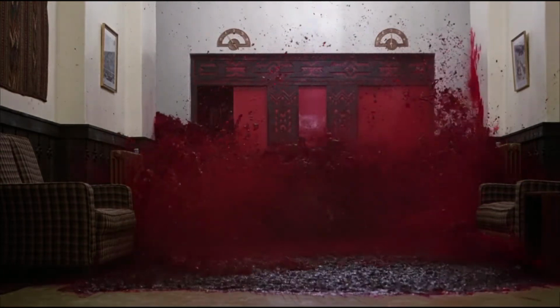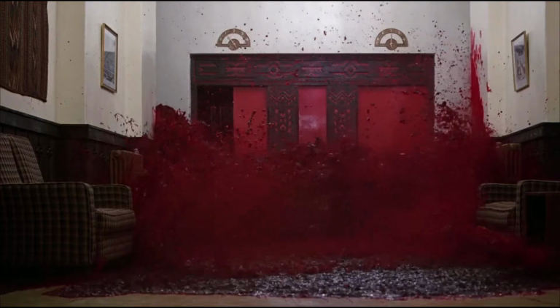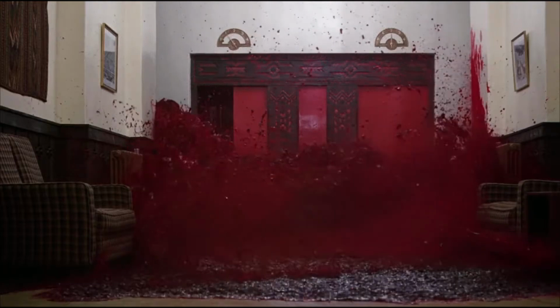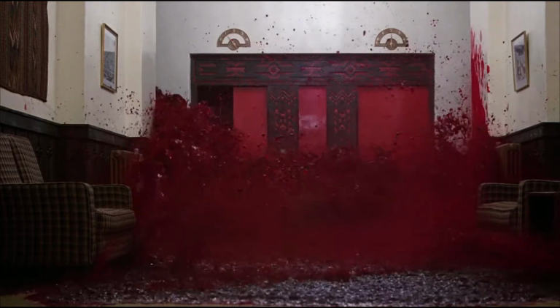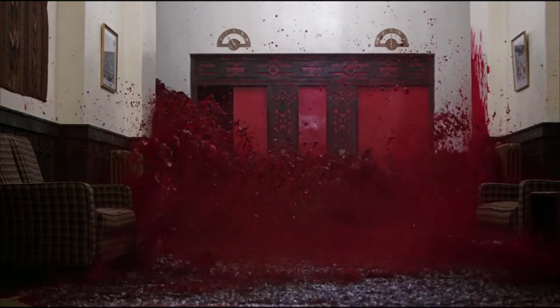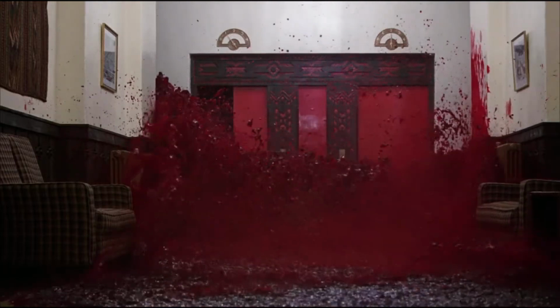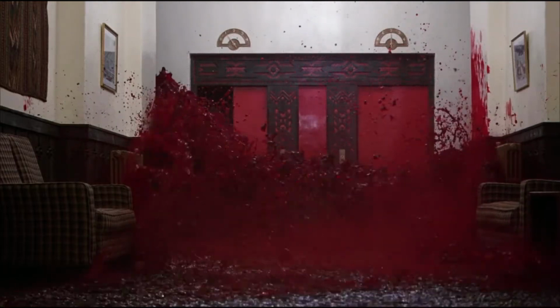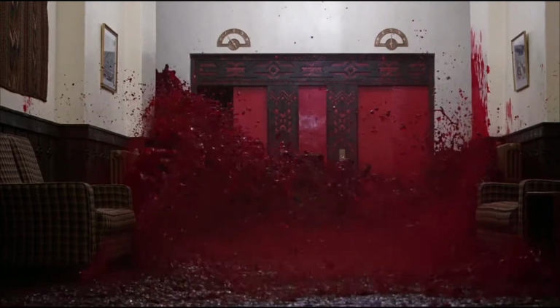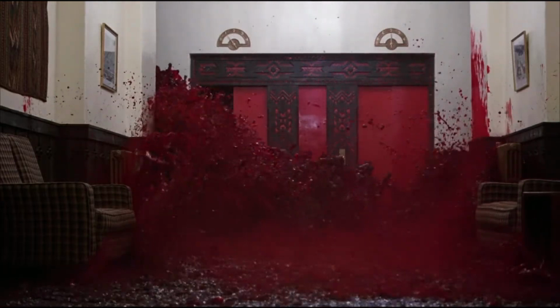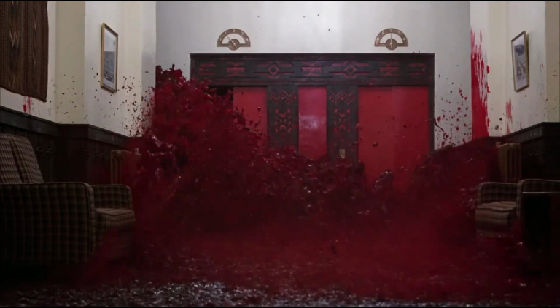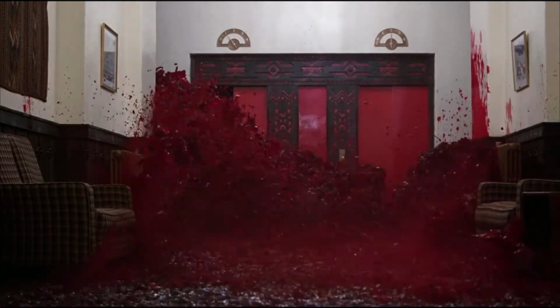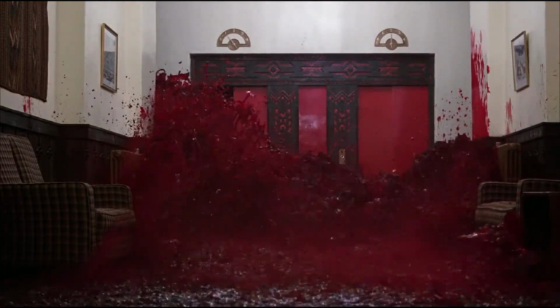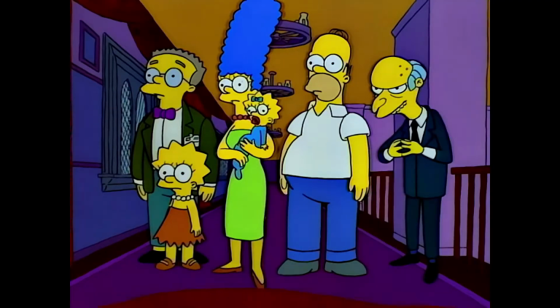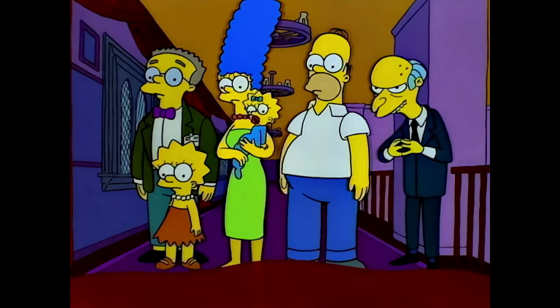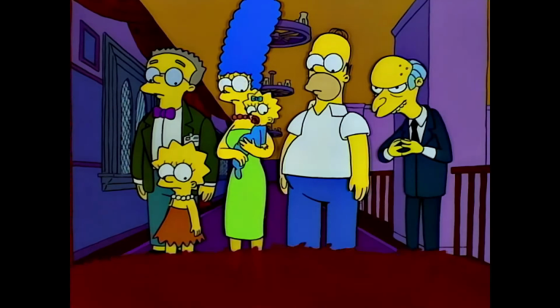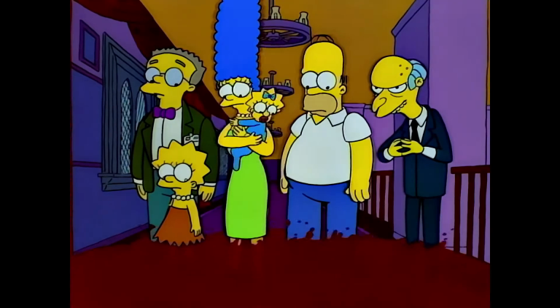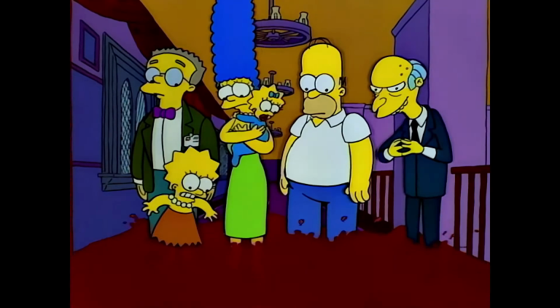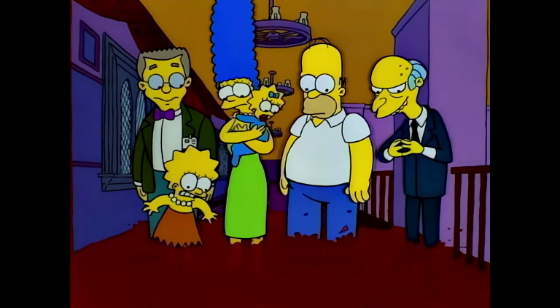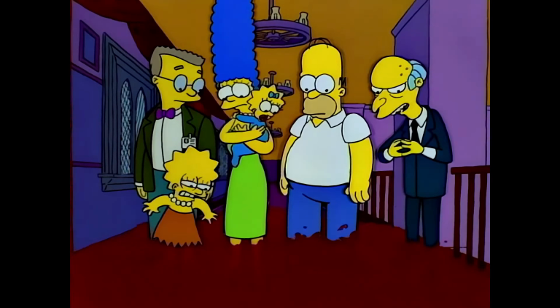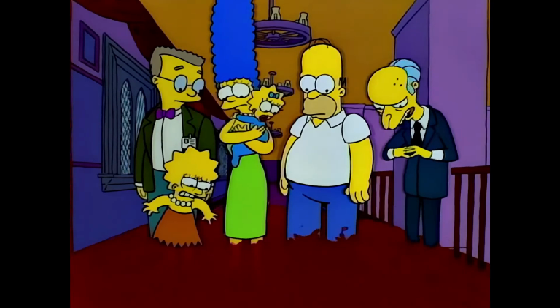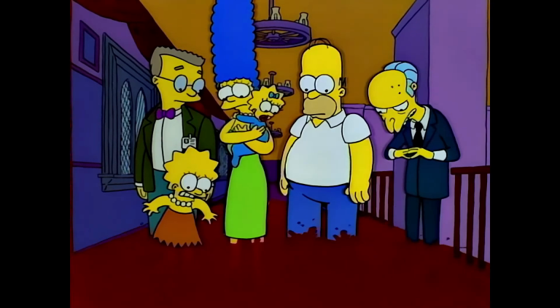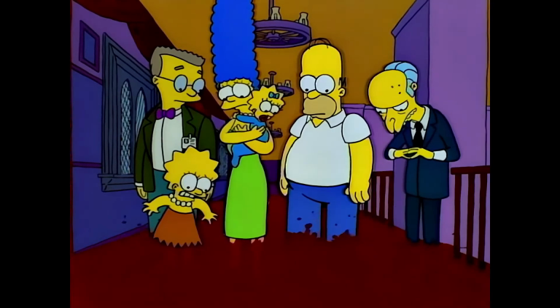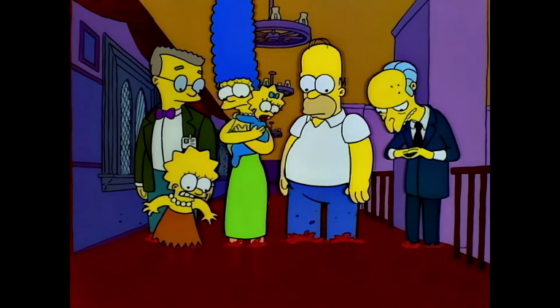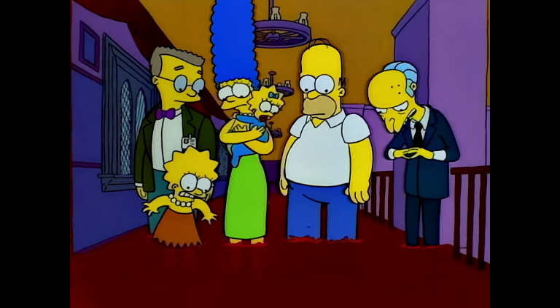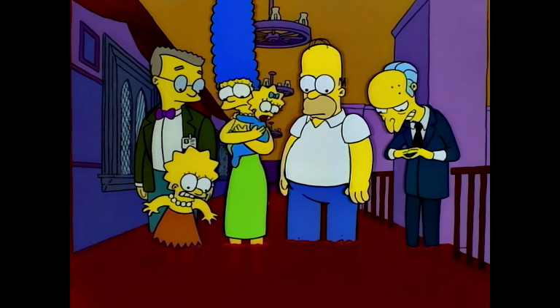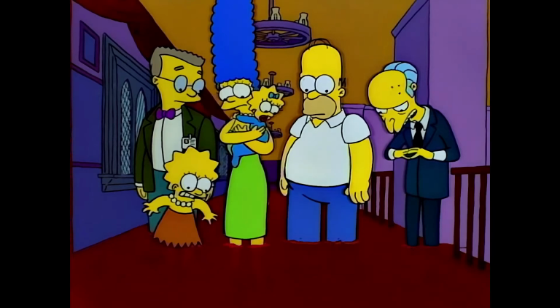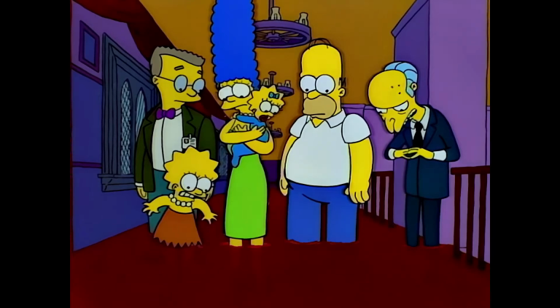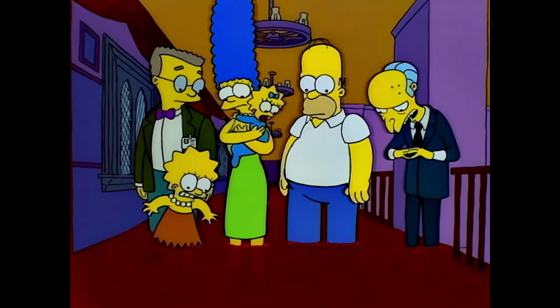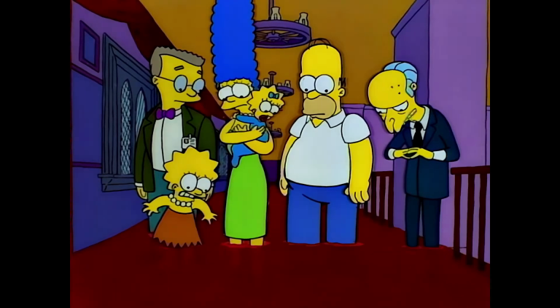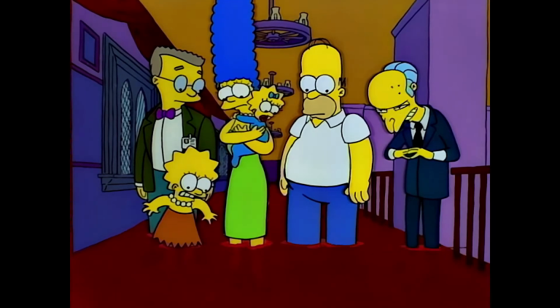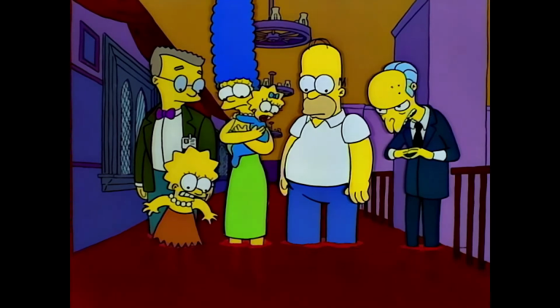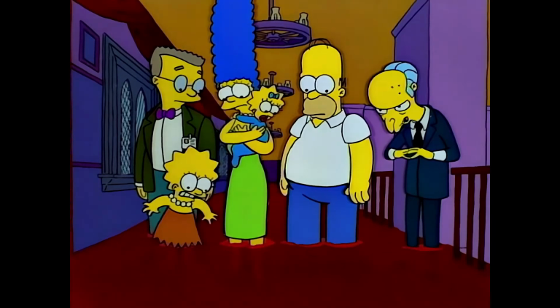To be continued... That's odd. Usually the blood gets off at the second floor.